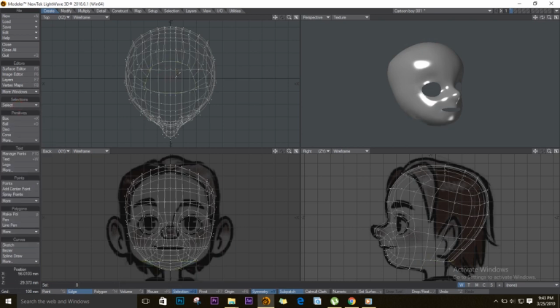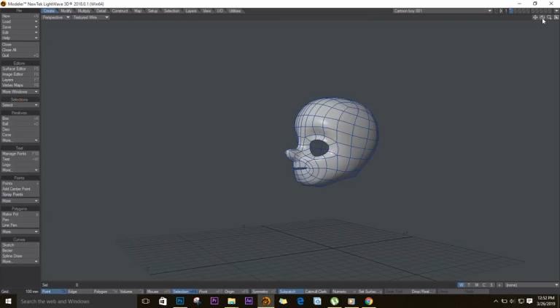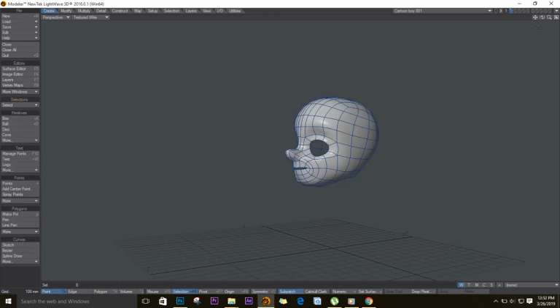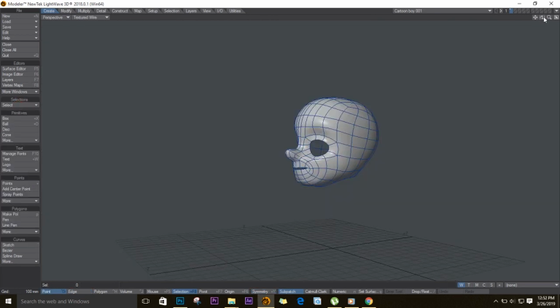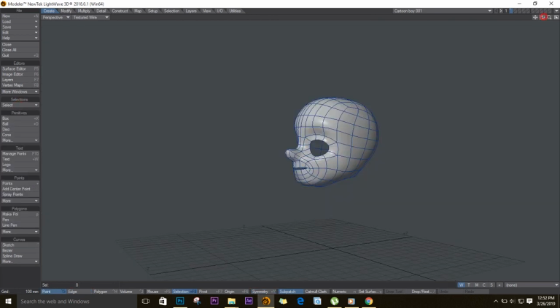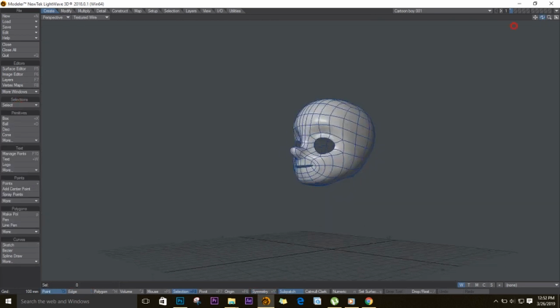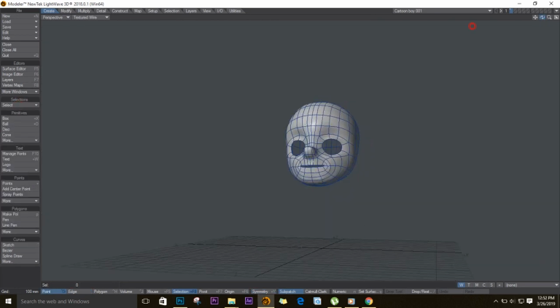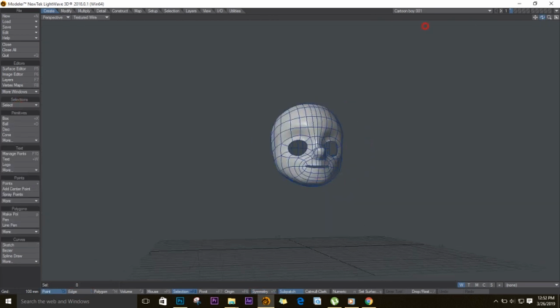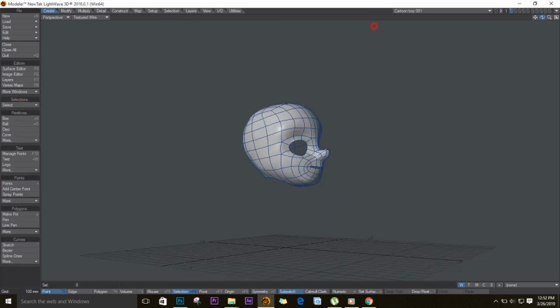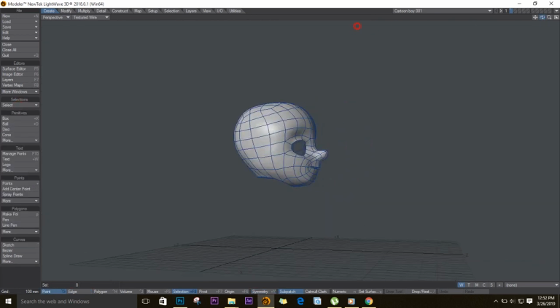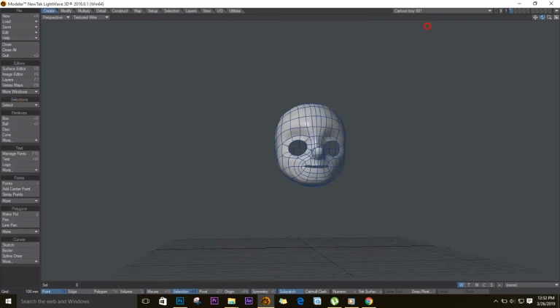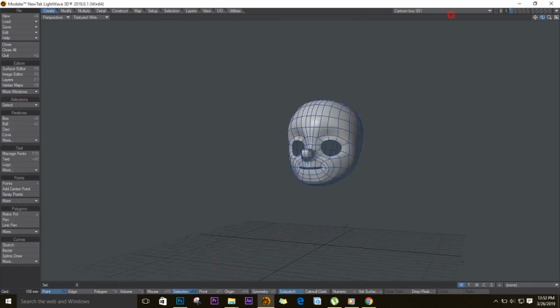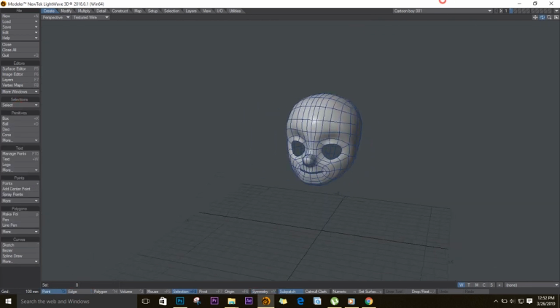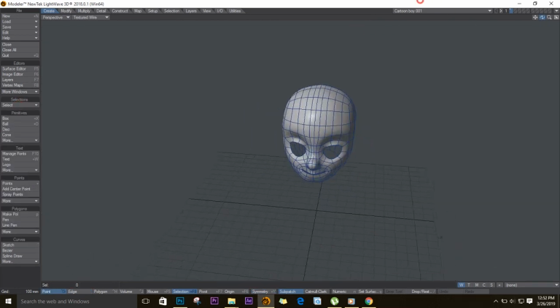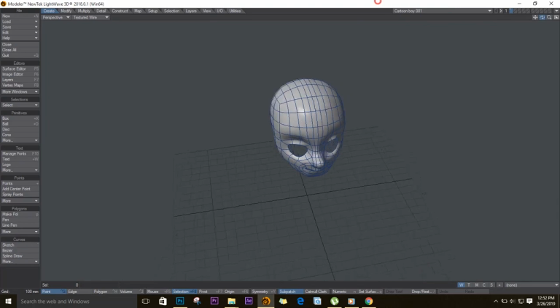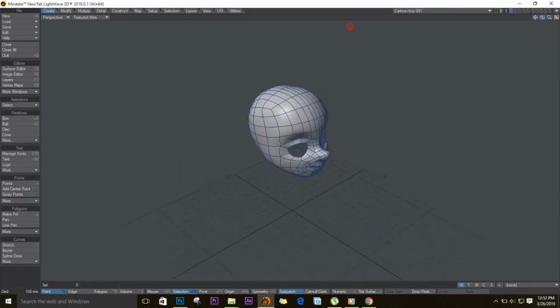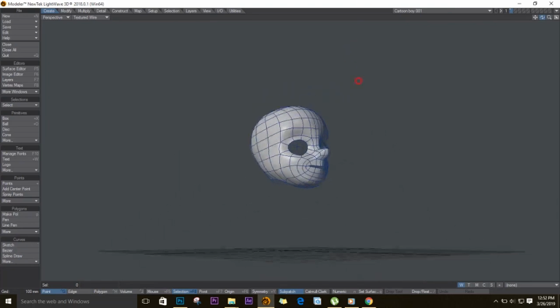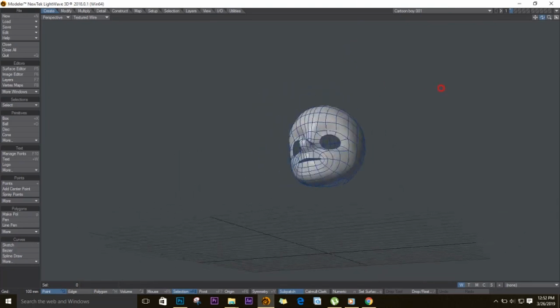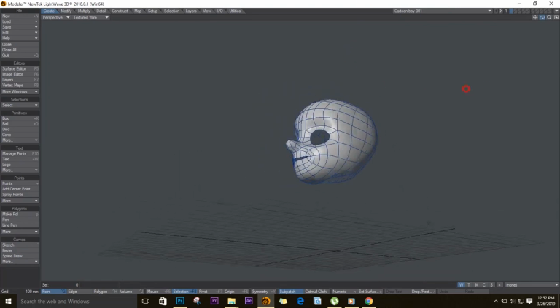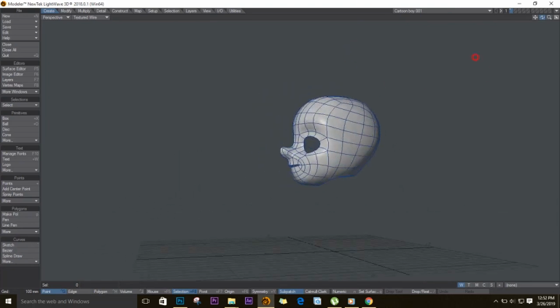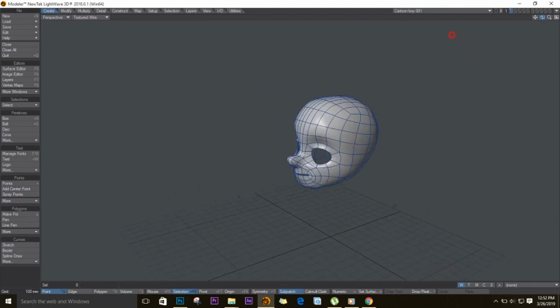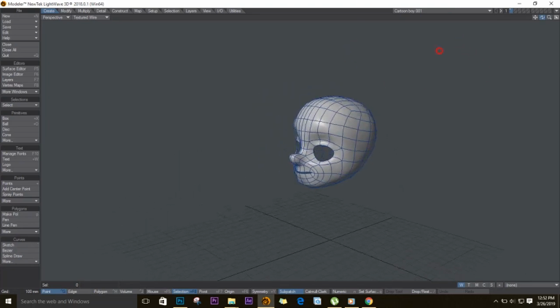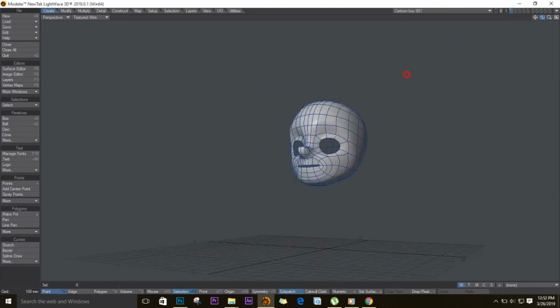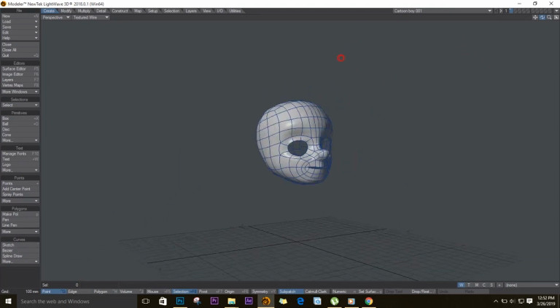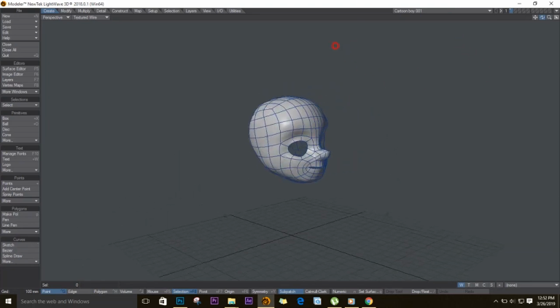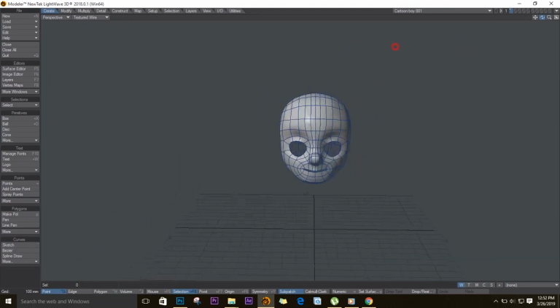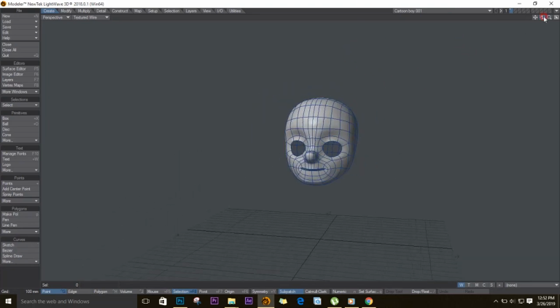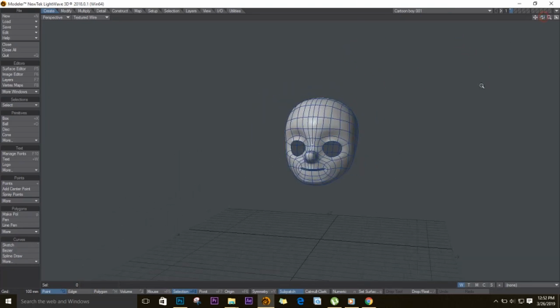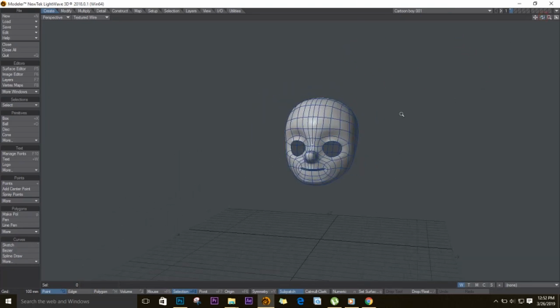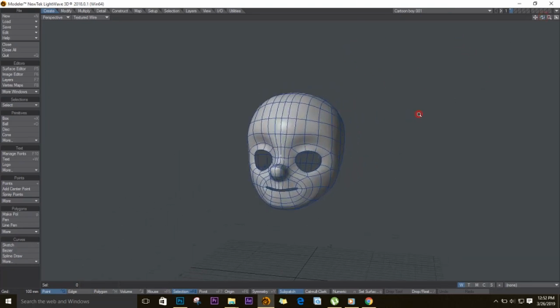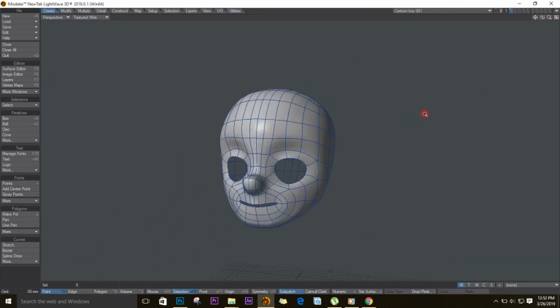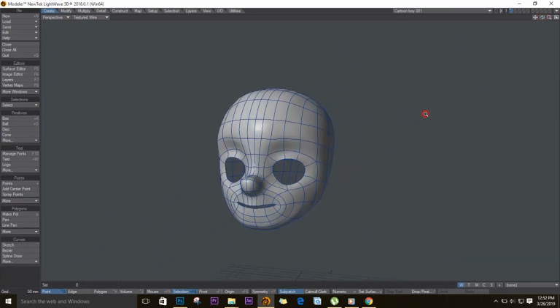Okay, so after a lot of tweaking, your head should look like this. Like and subscribe, and be sure to watch part 3 as we continue.